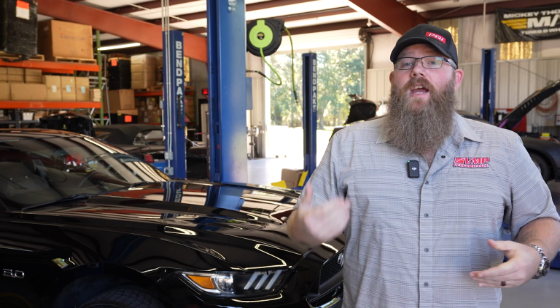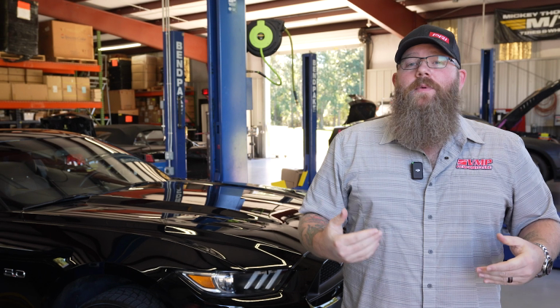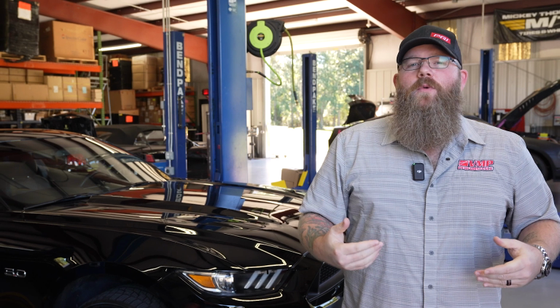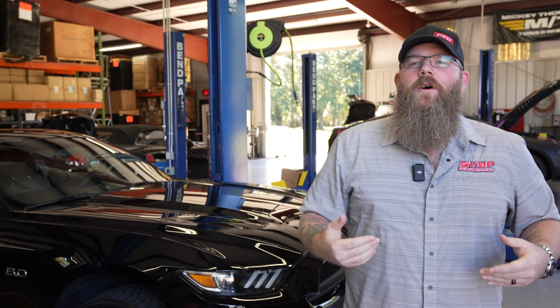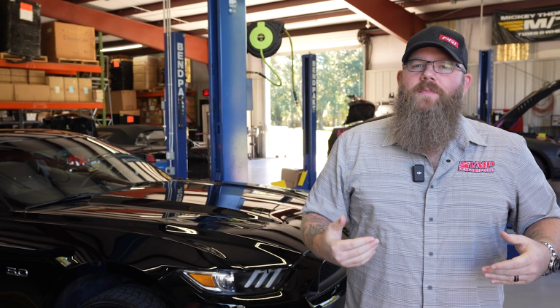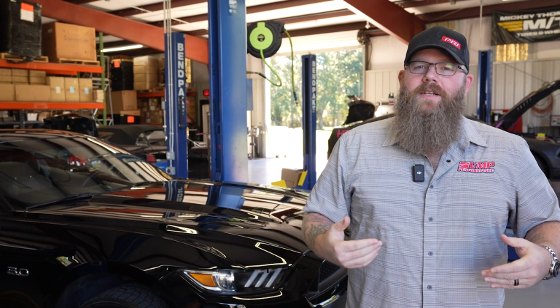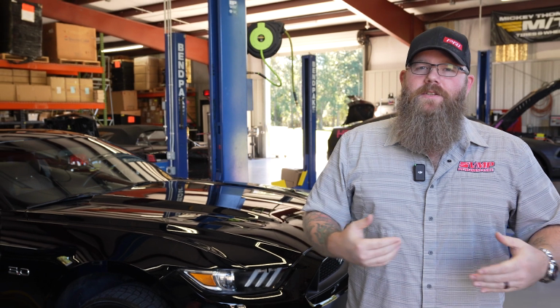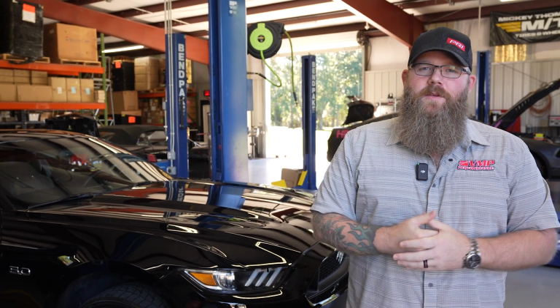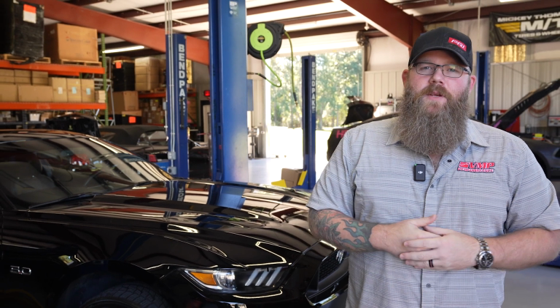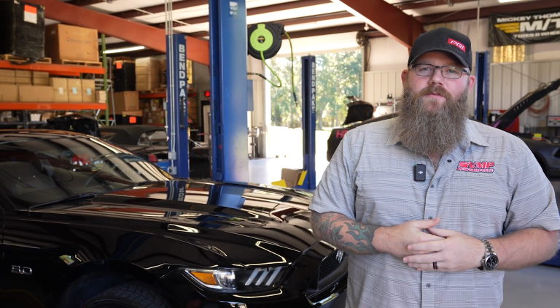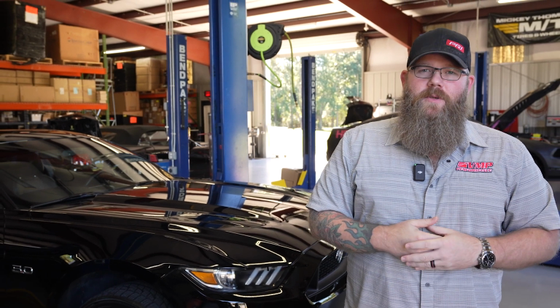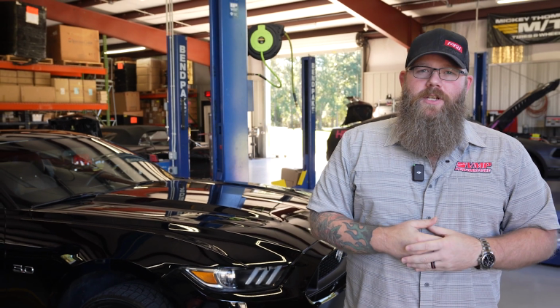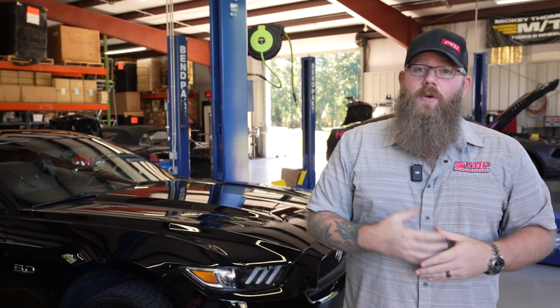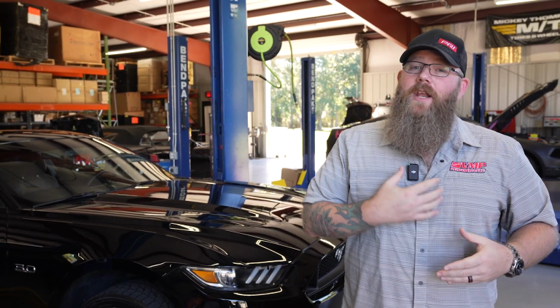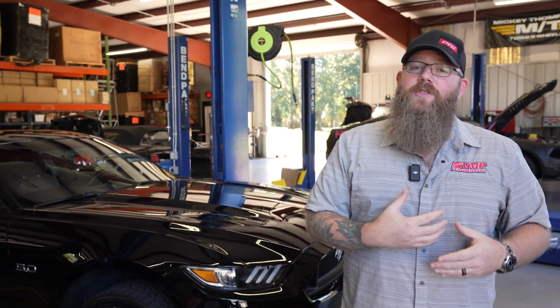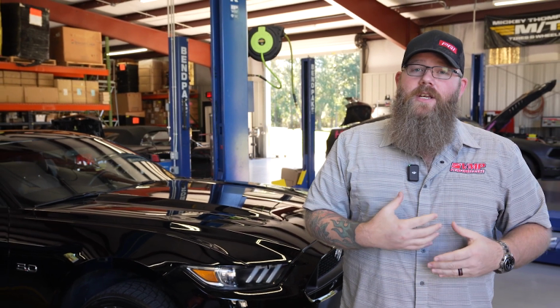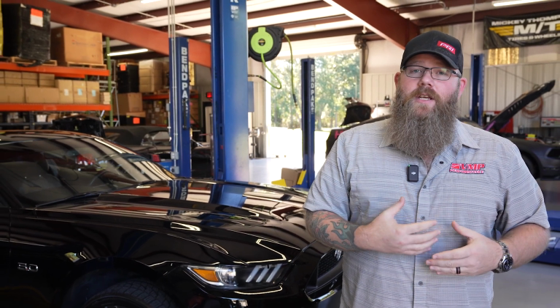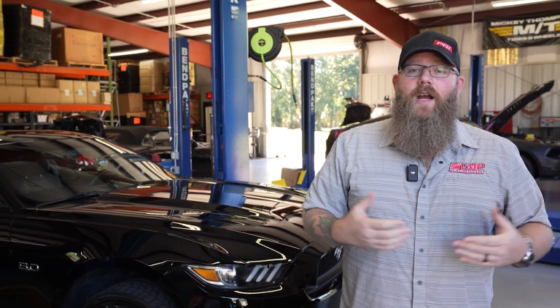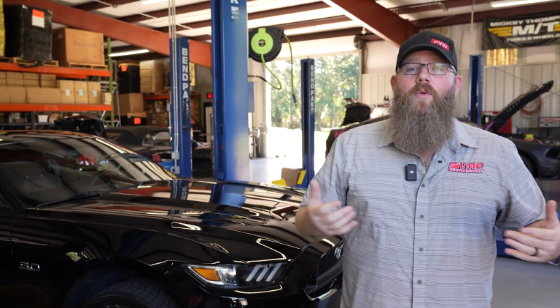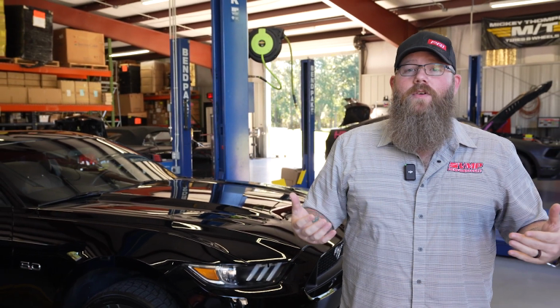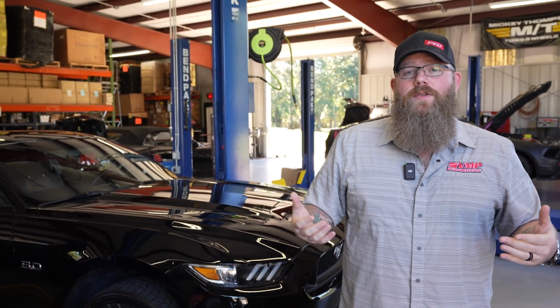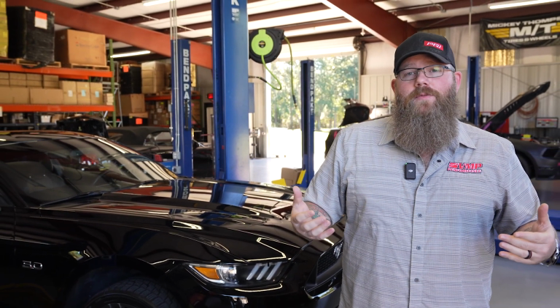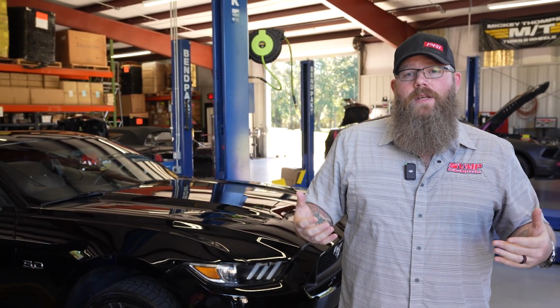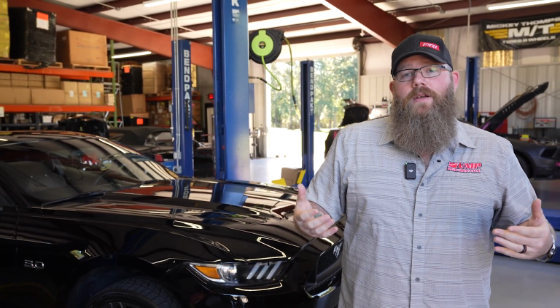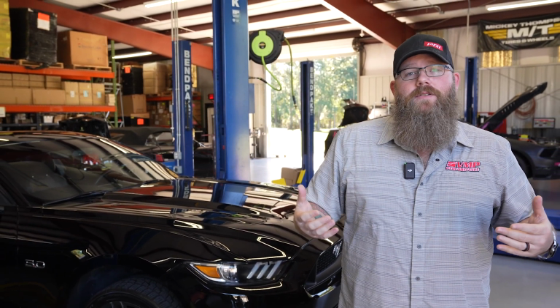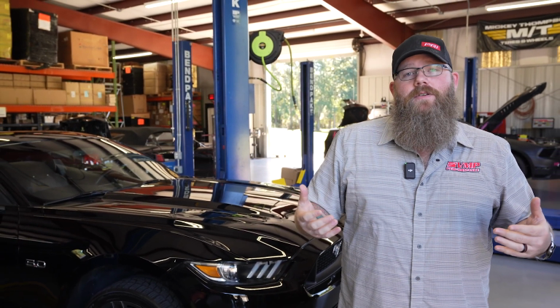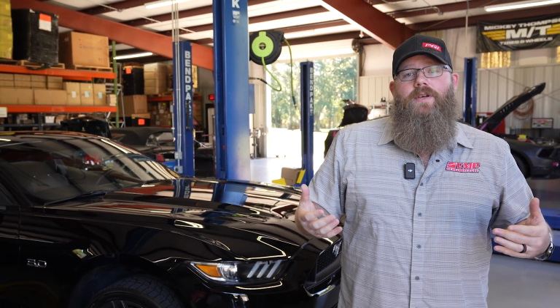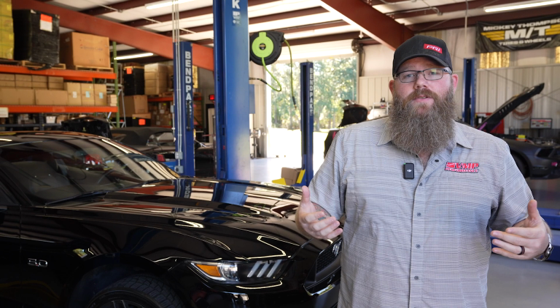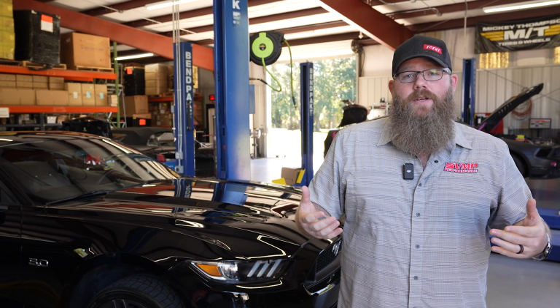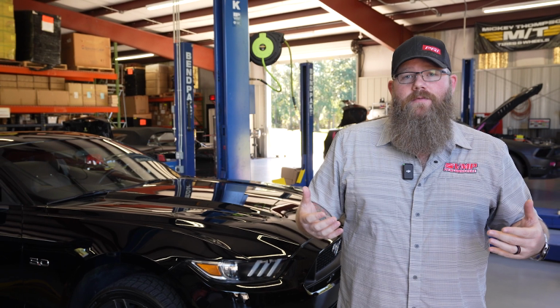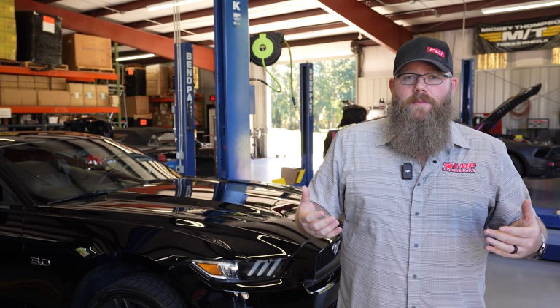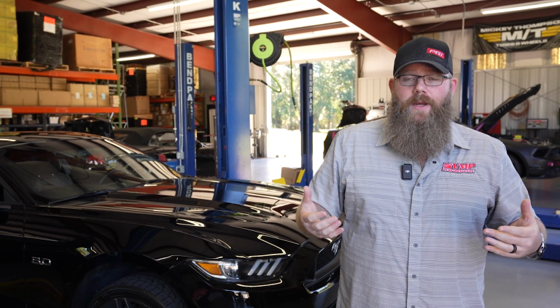Hey everybody, welcome back to the VNP Performance Channel. My name's JD. I'm one of our social media and content creators here at VNP.